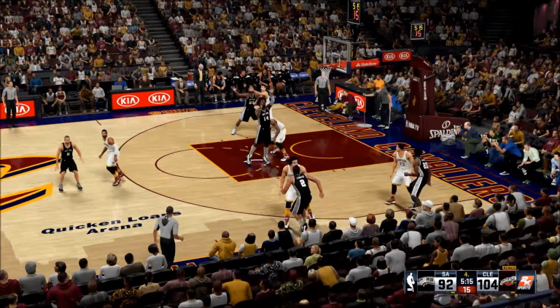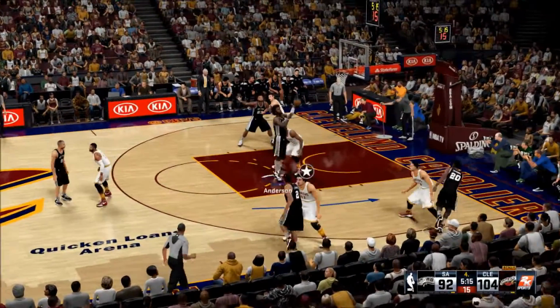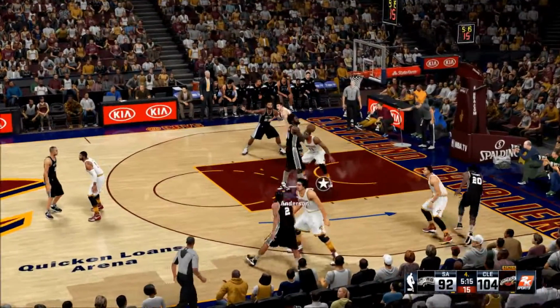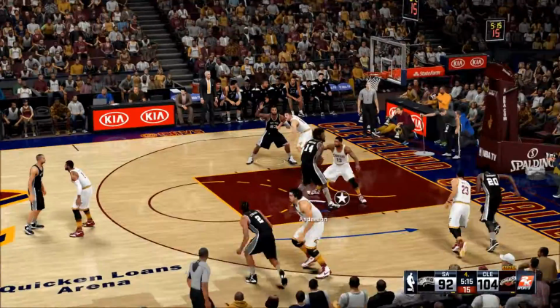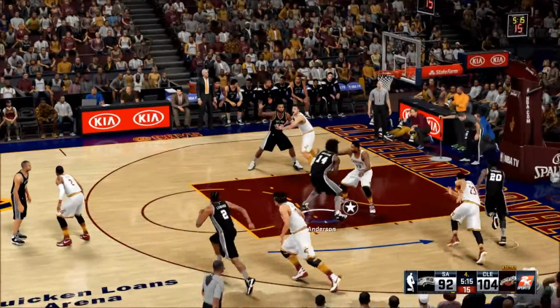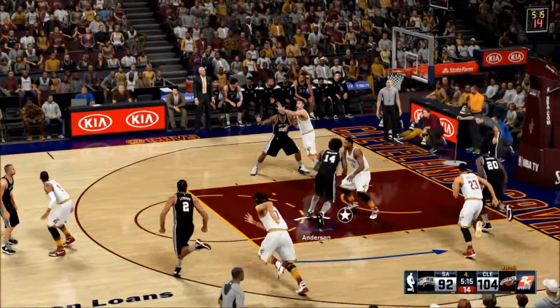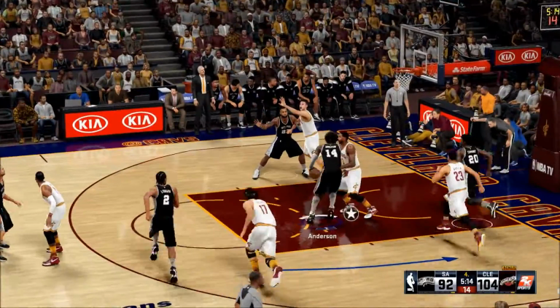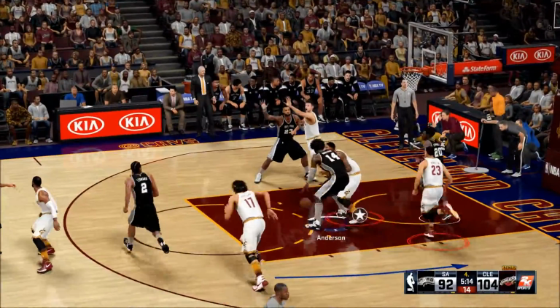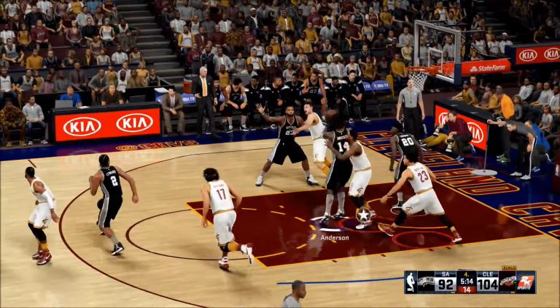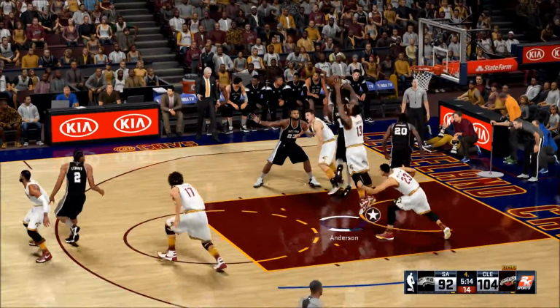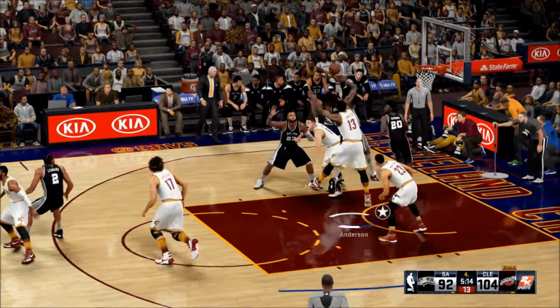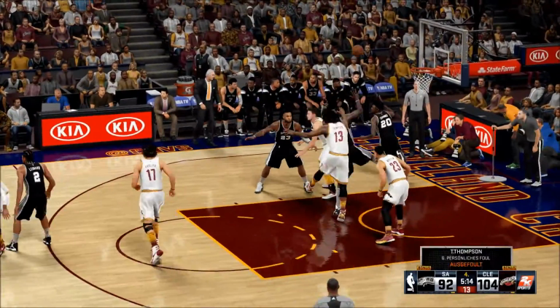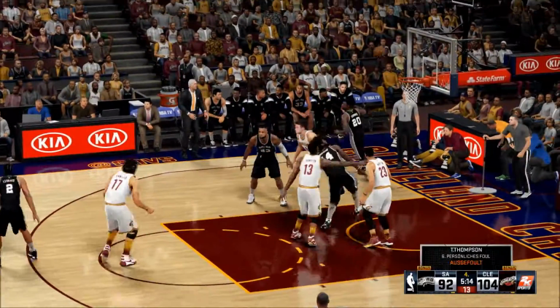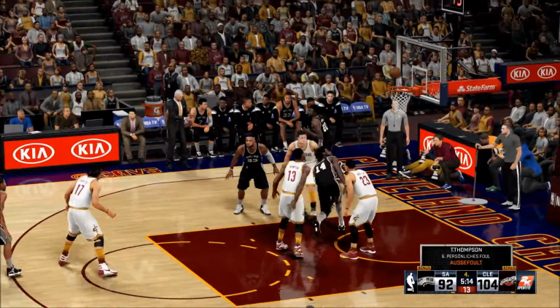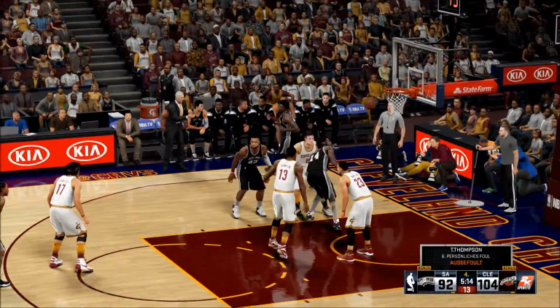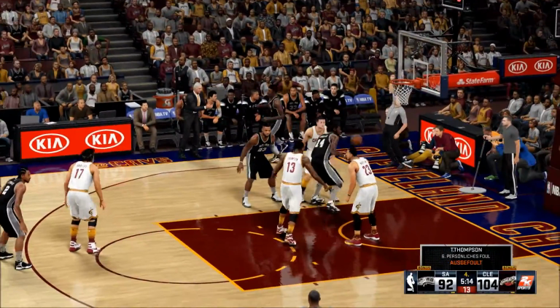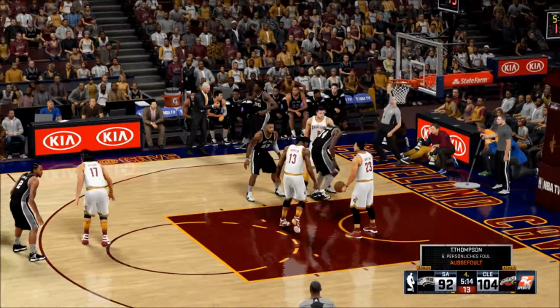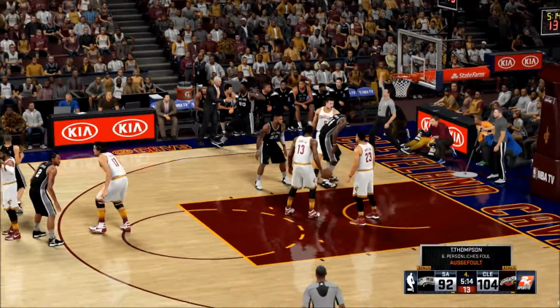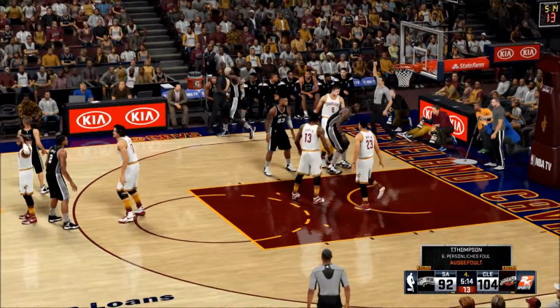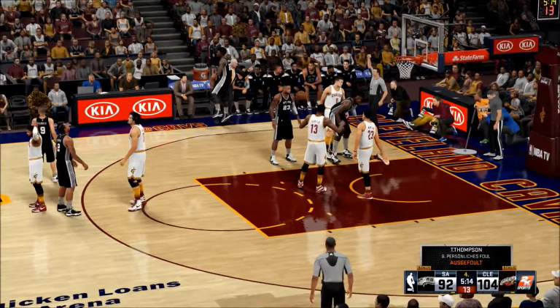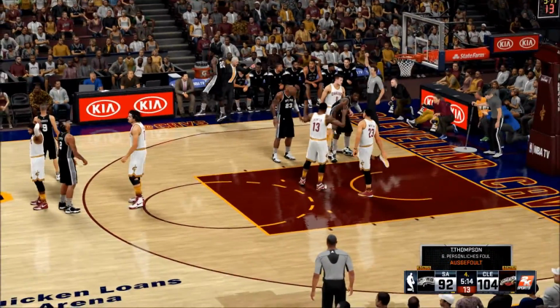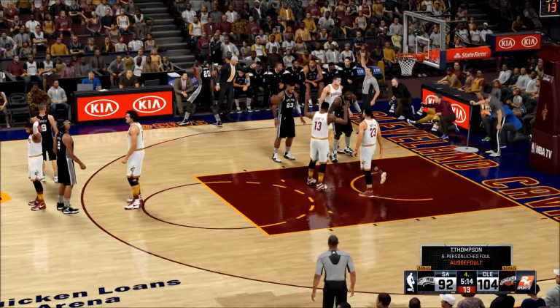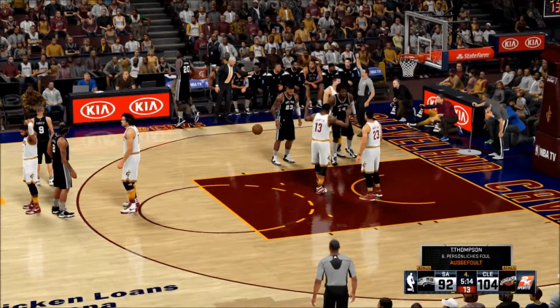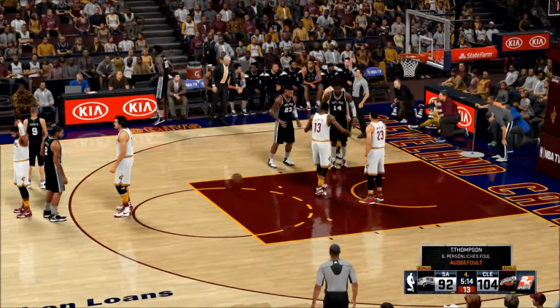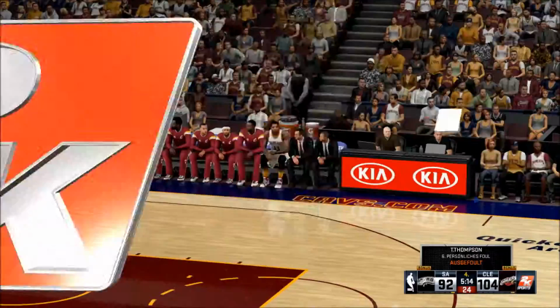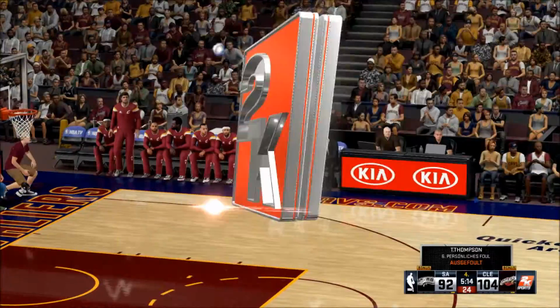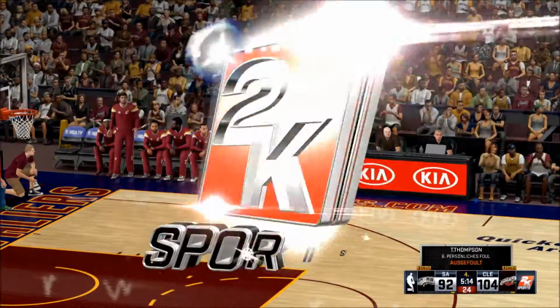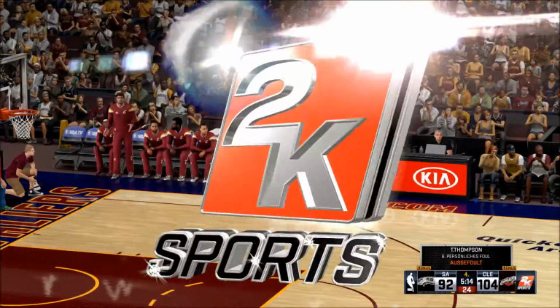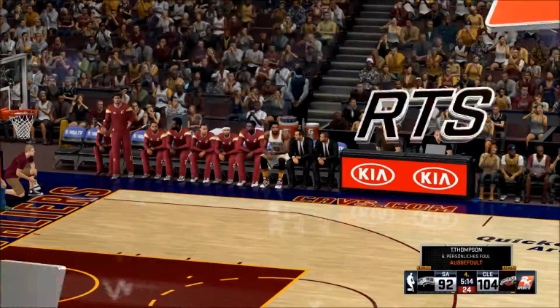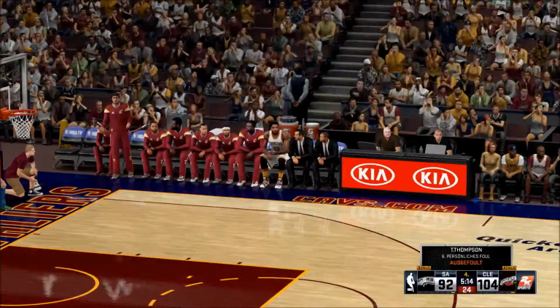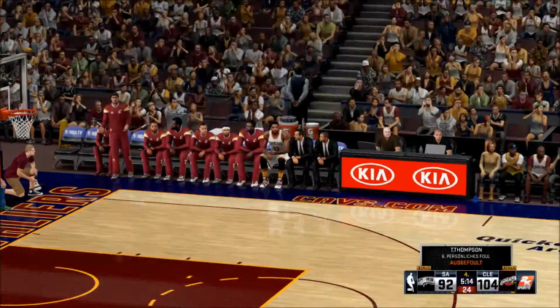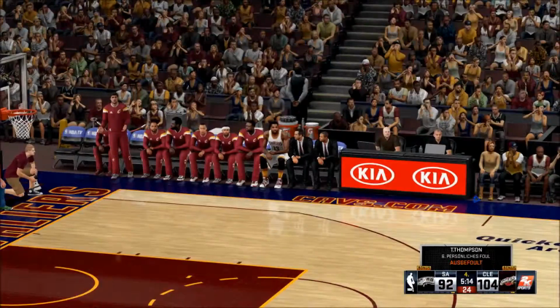Here's Anderson off the inside and so he earns a trip to the line. Officials called the contact and he'll shoot two.